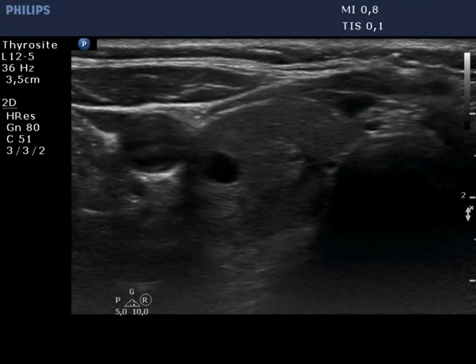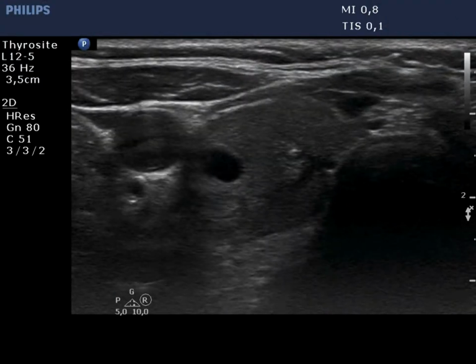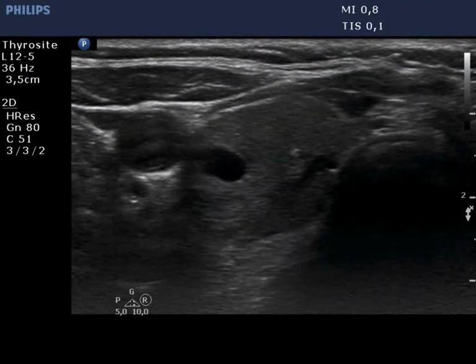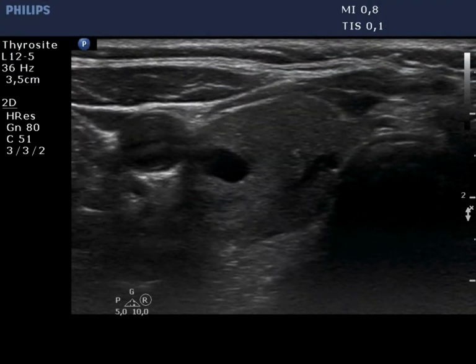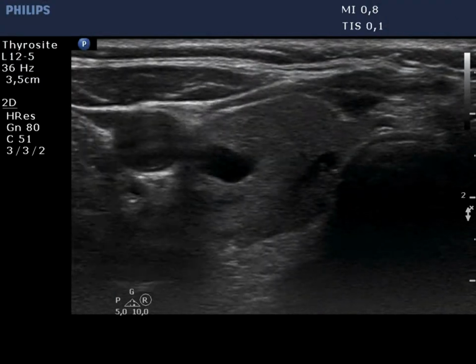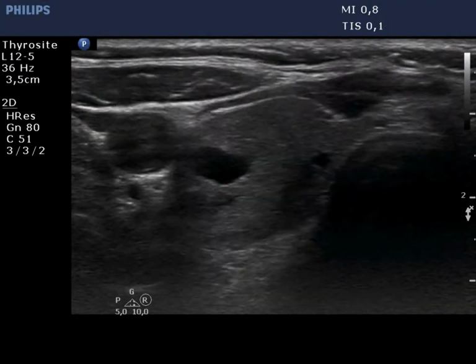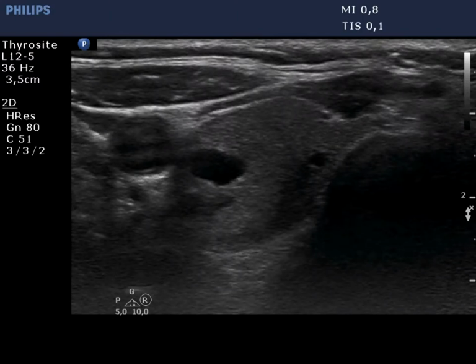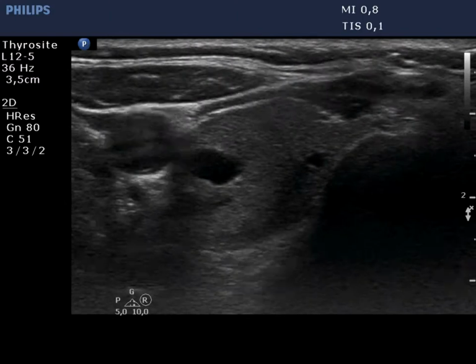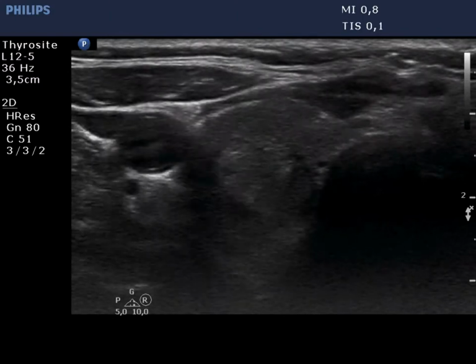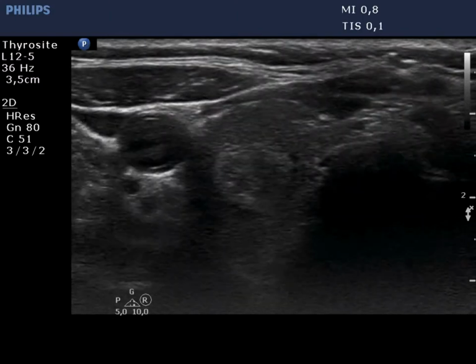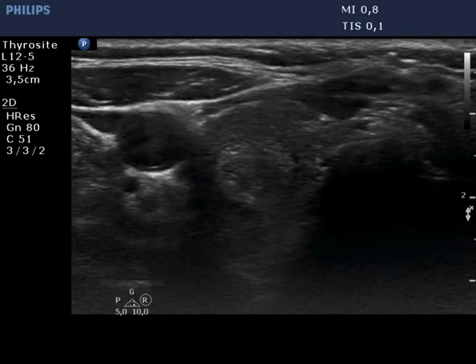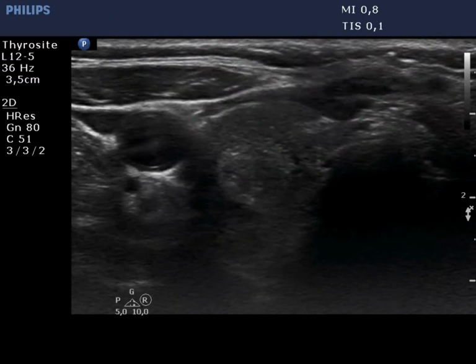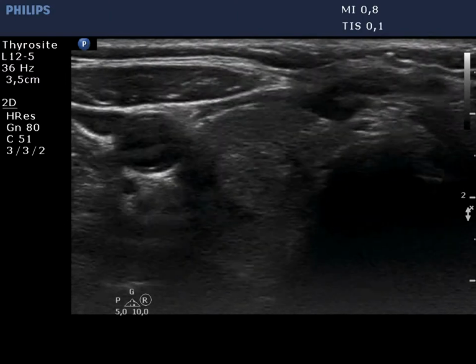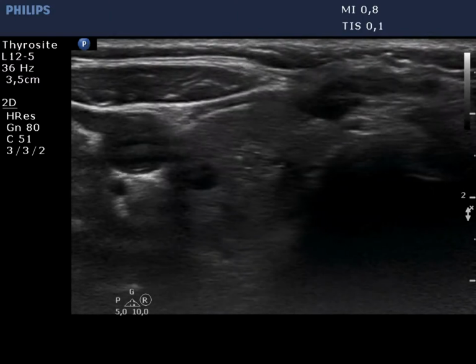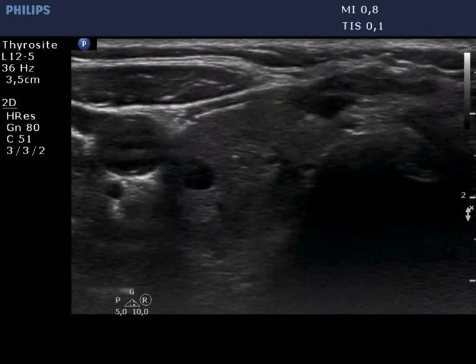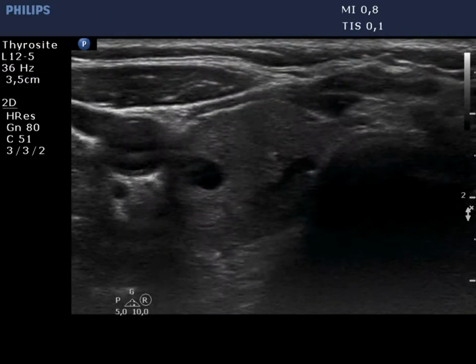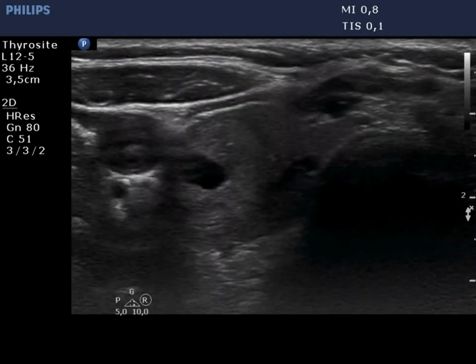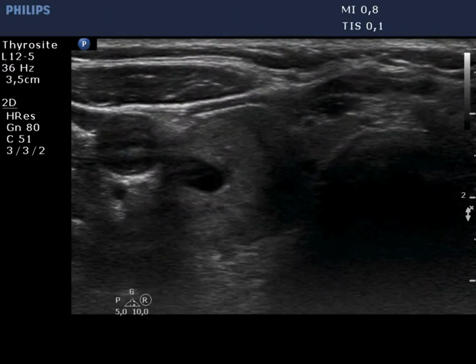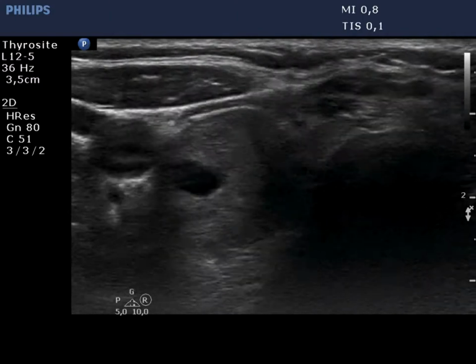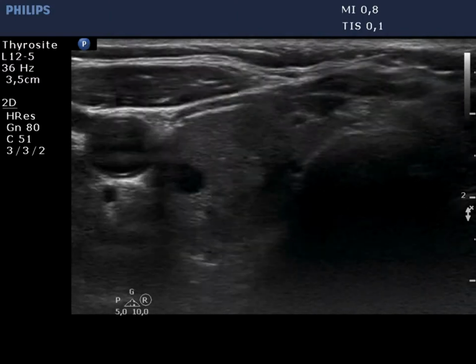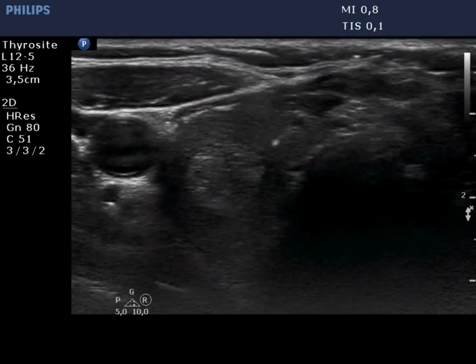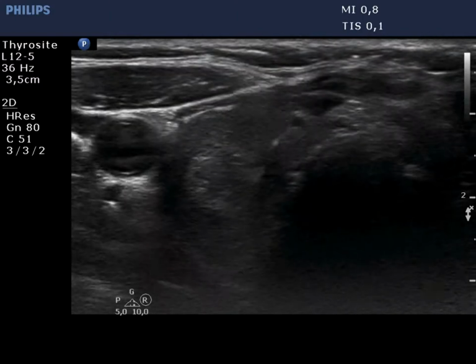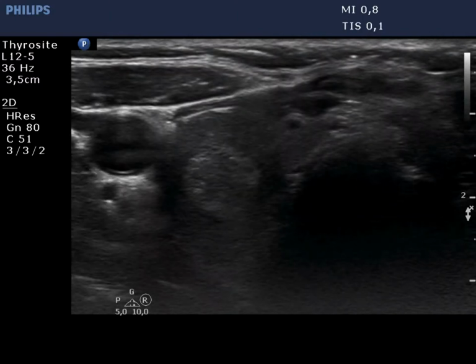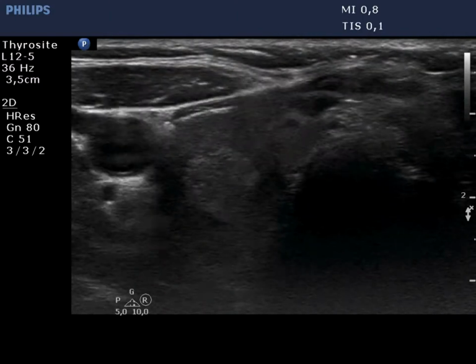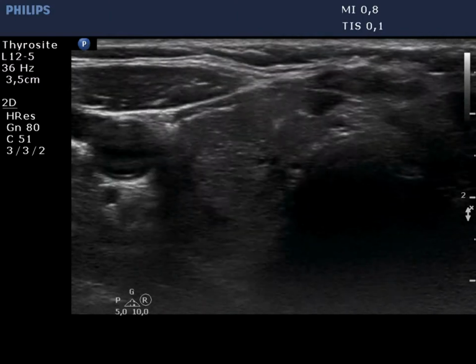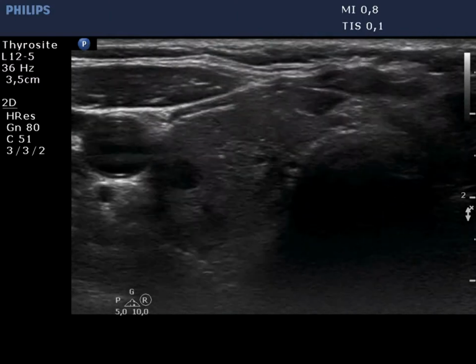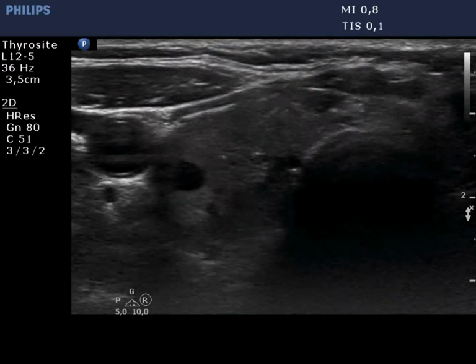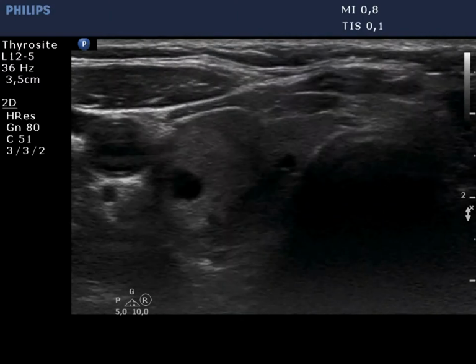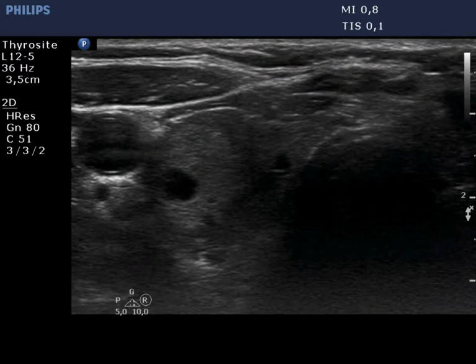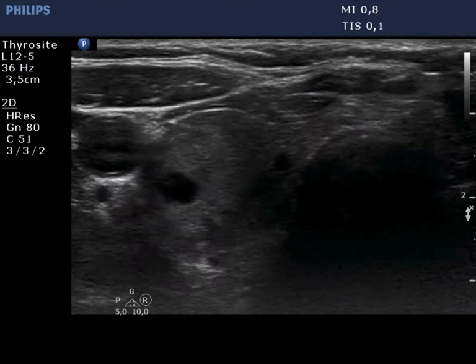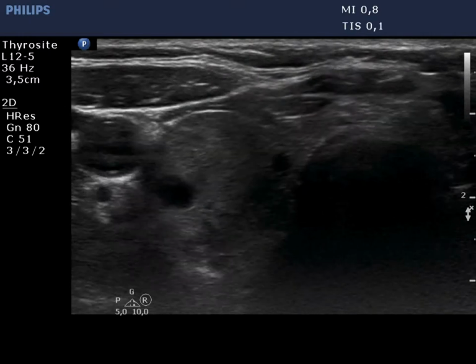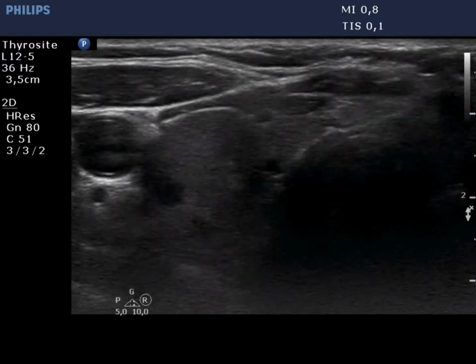First, the ultrasound-guided aspiration of the upper, smaller lesion is demonstrated. The tract of the needle can be seen.